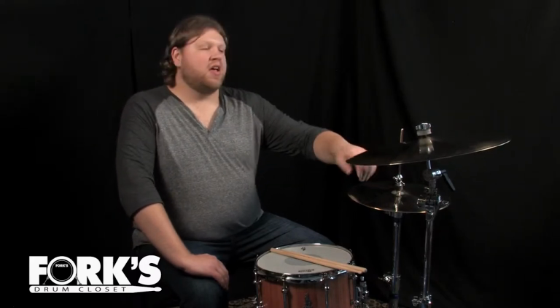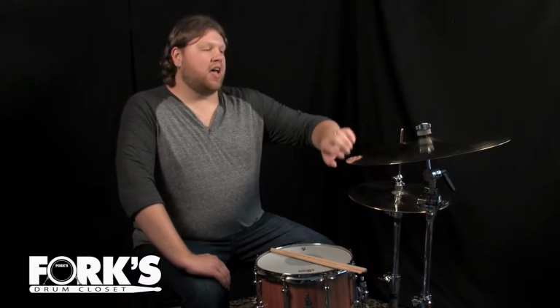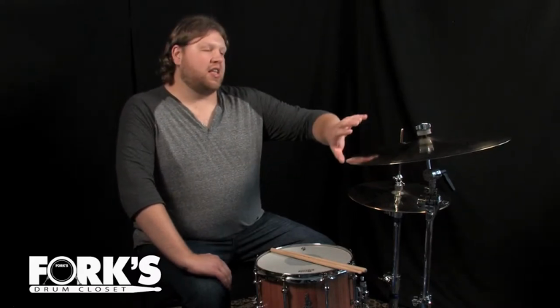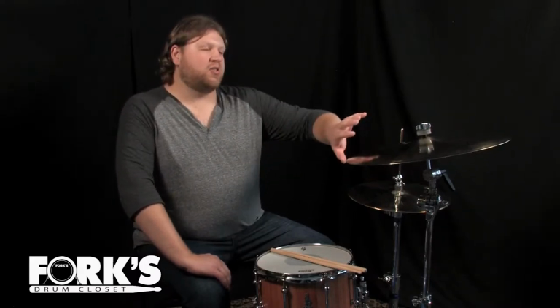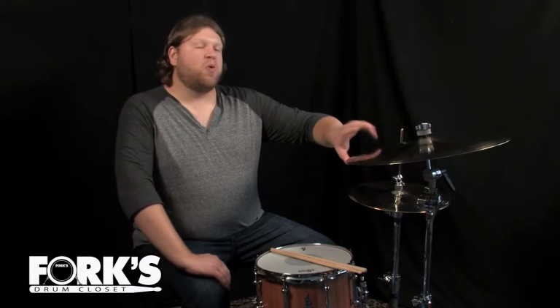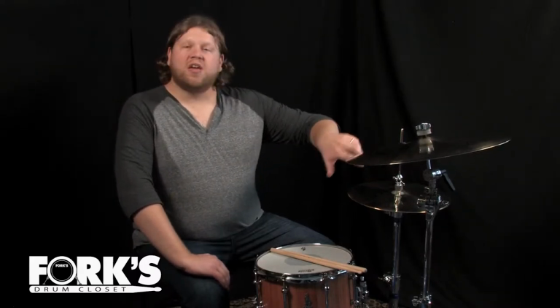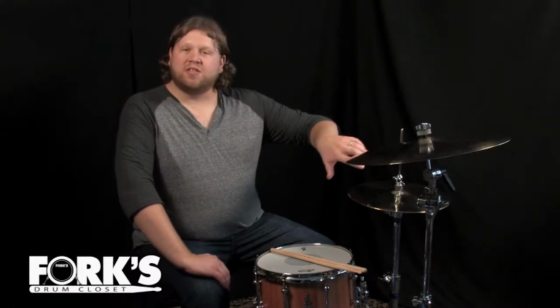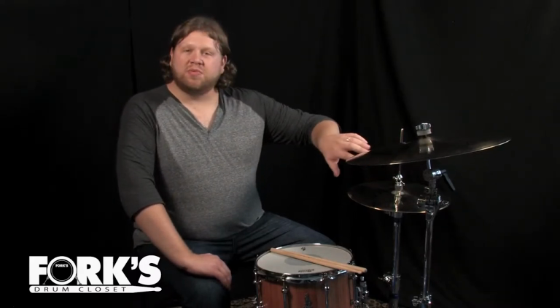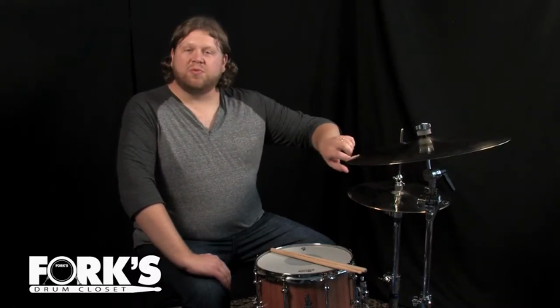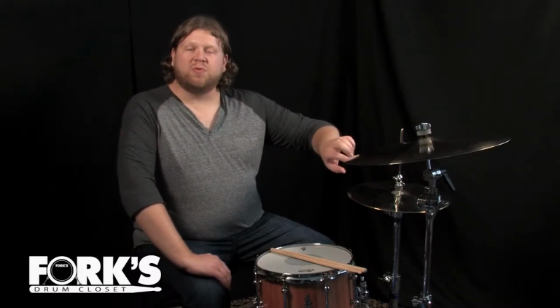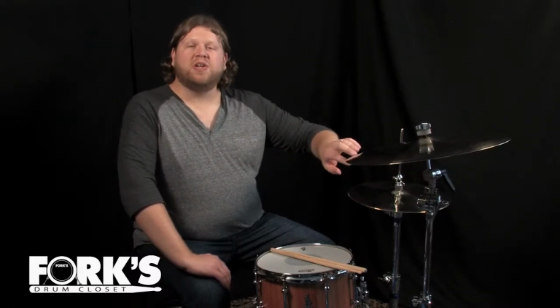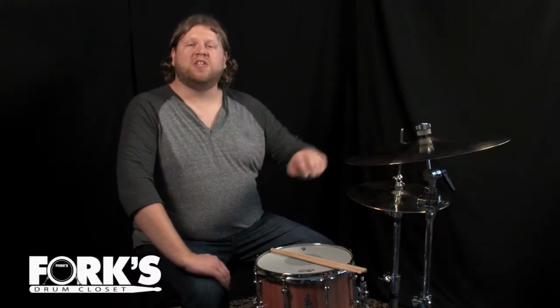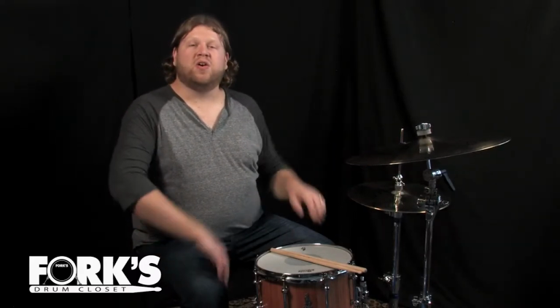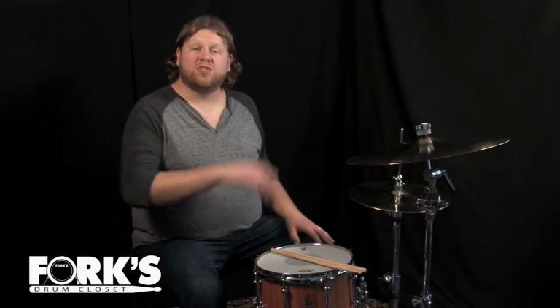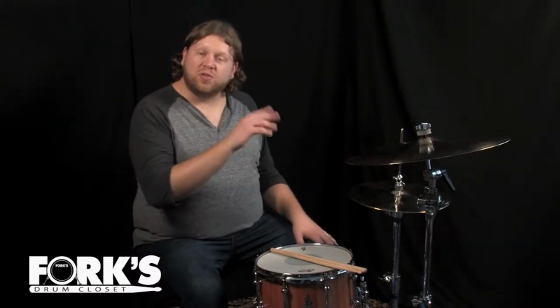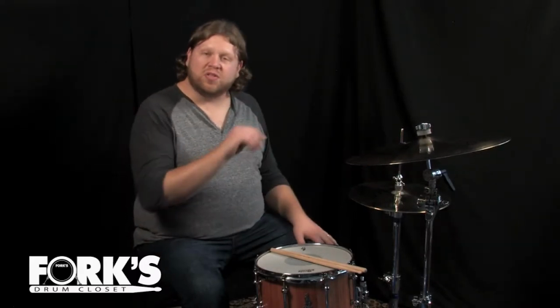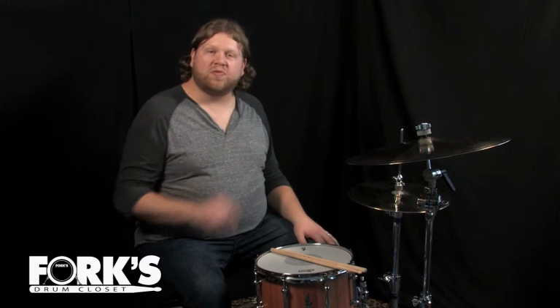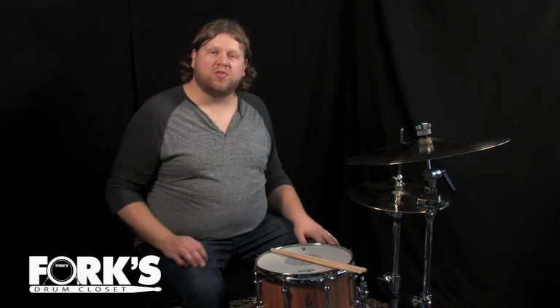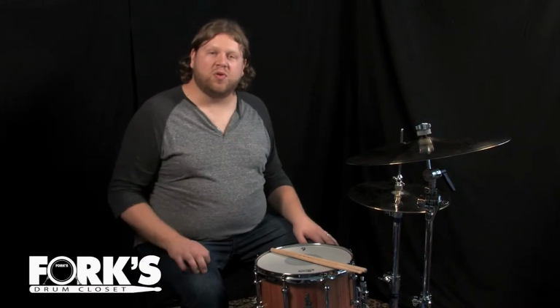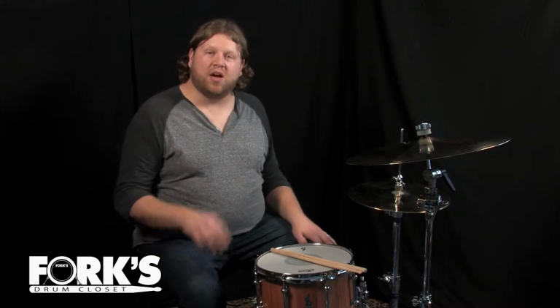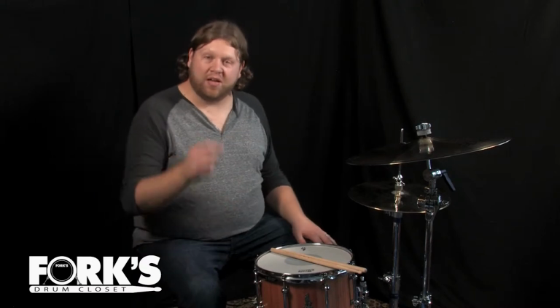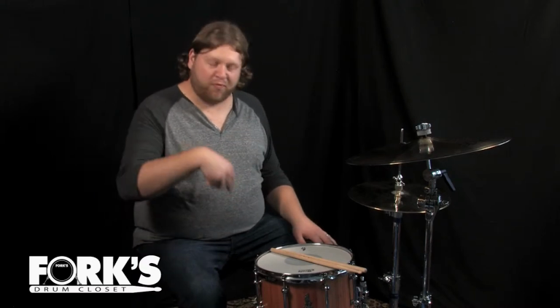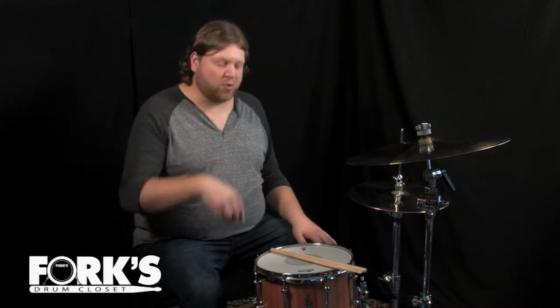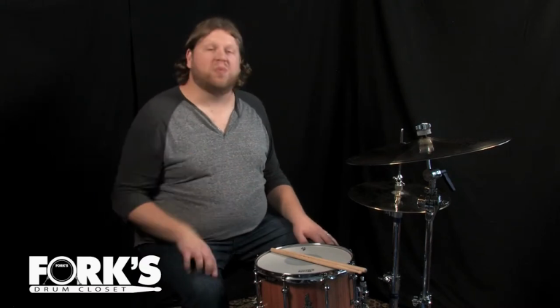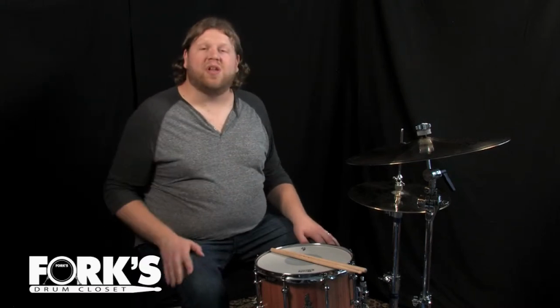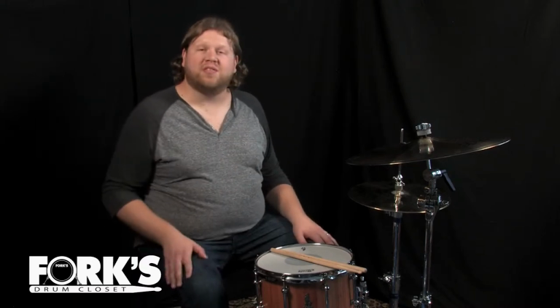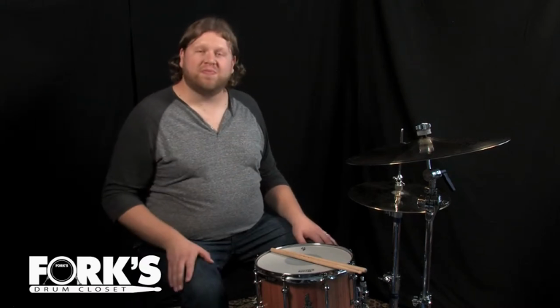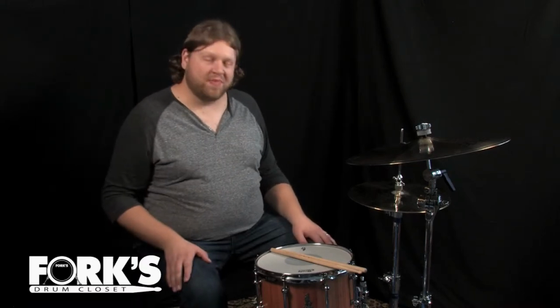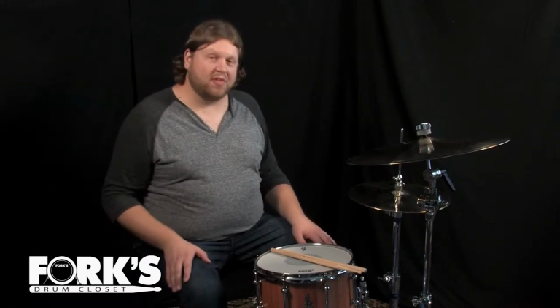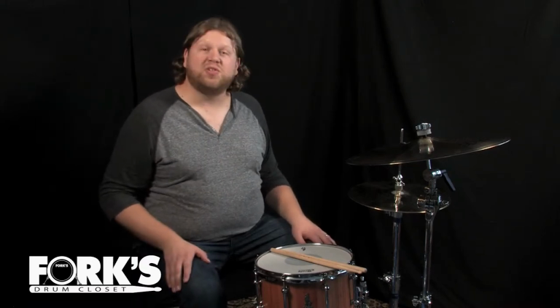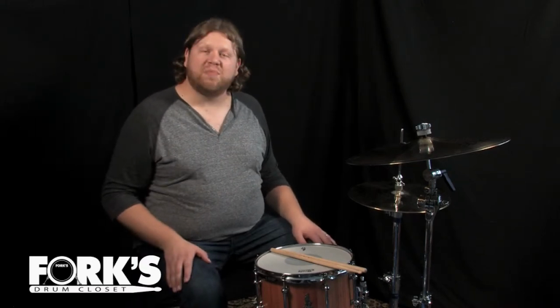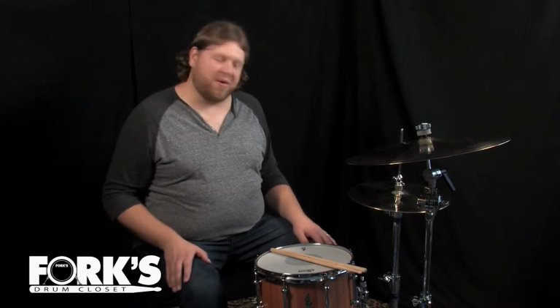These 20 Custom cymbals from Piesty are exclusive to Fork's Drum Closet, so check them out.